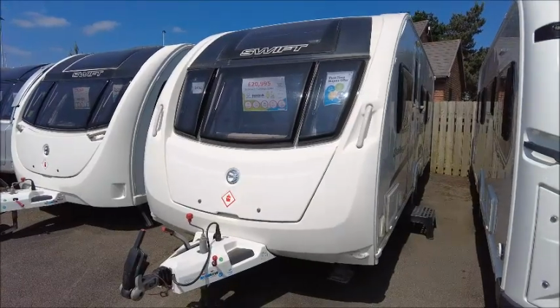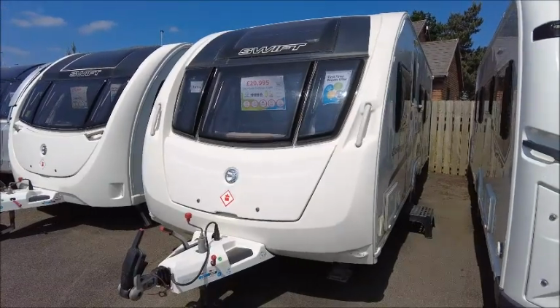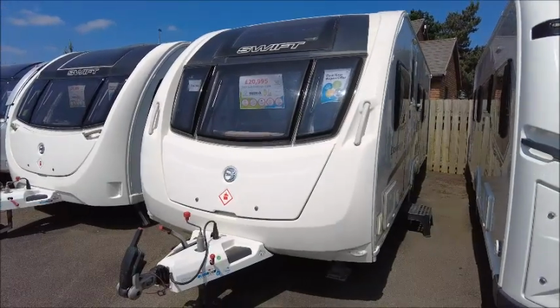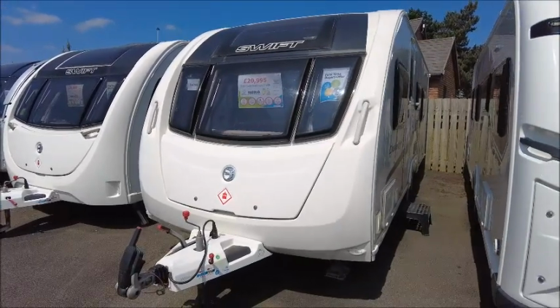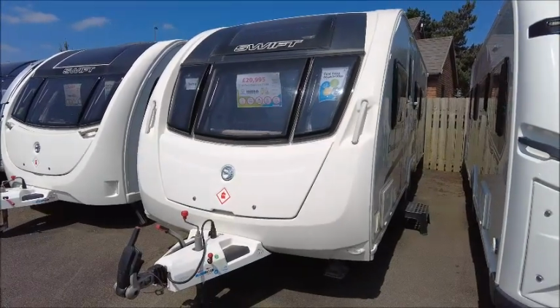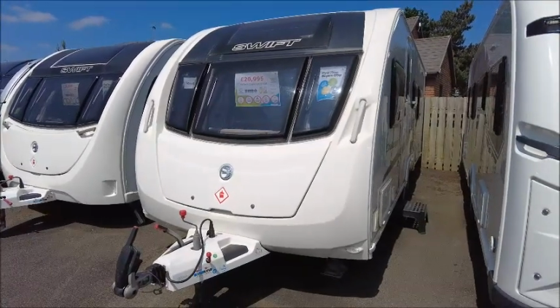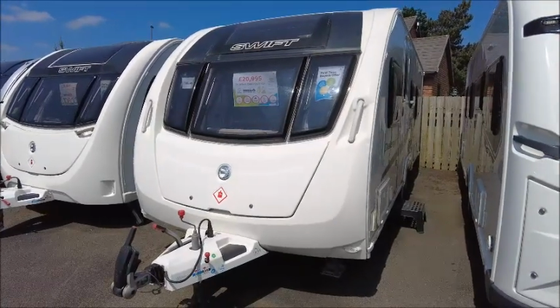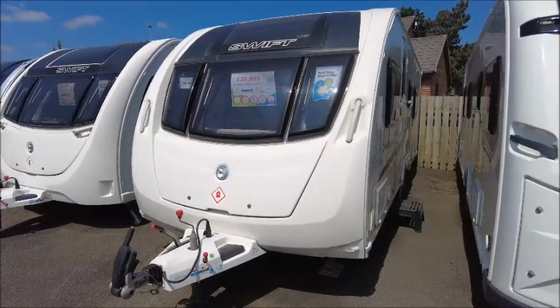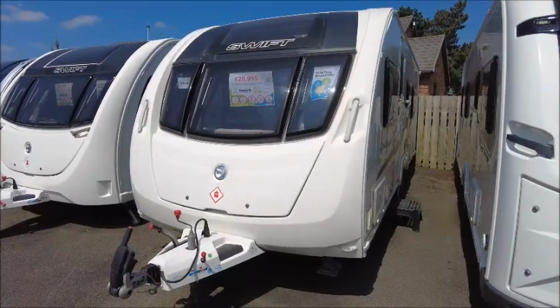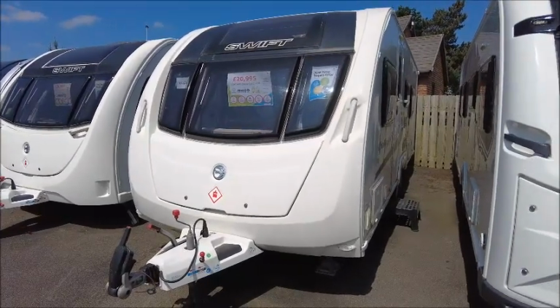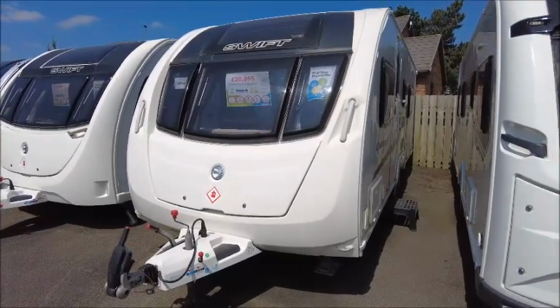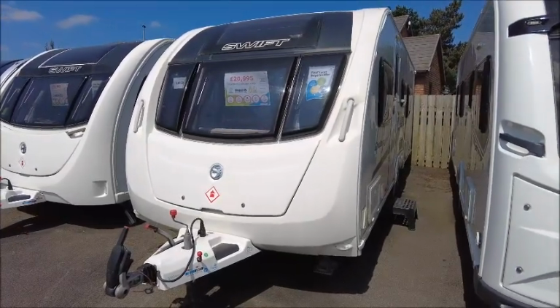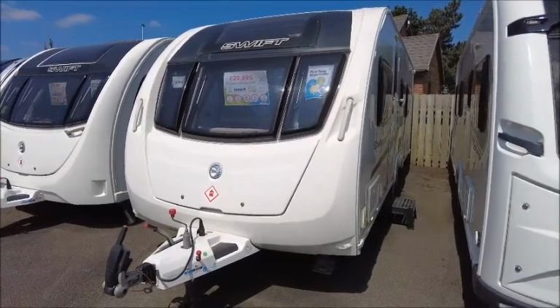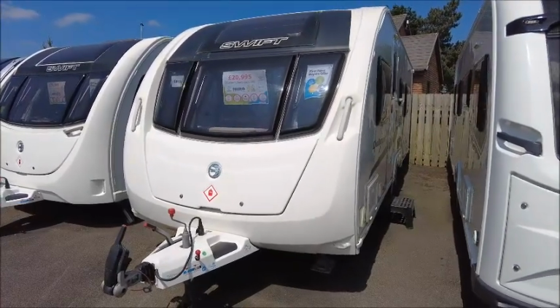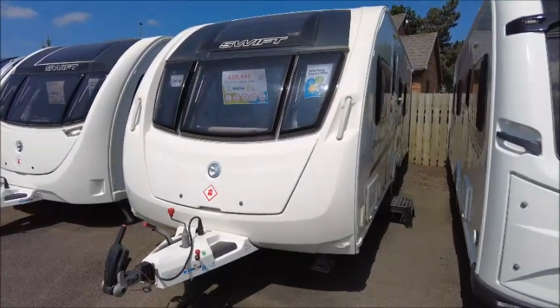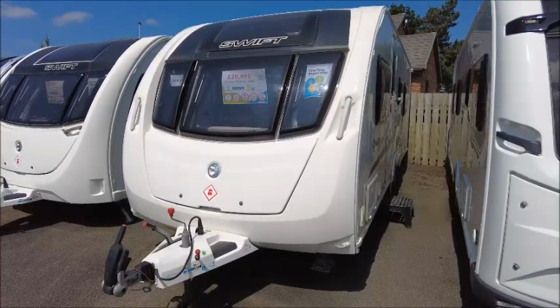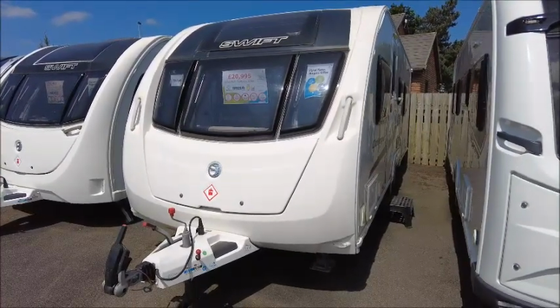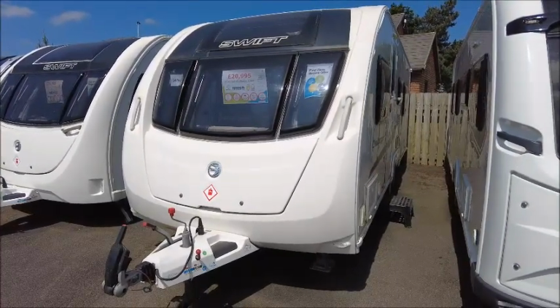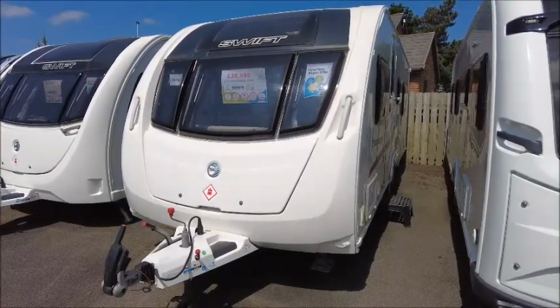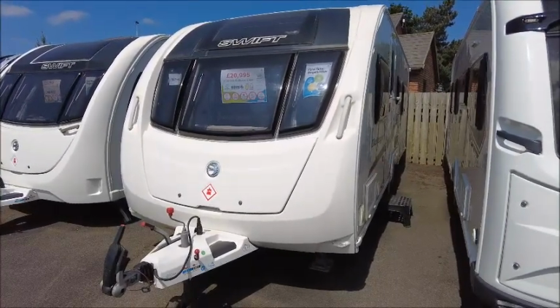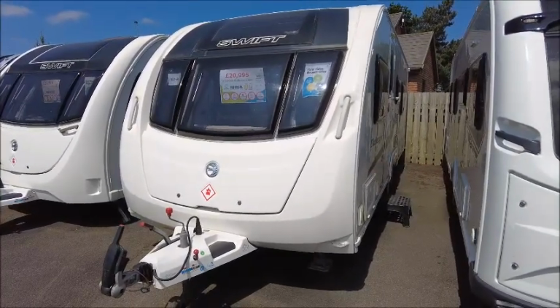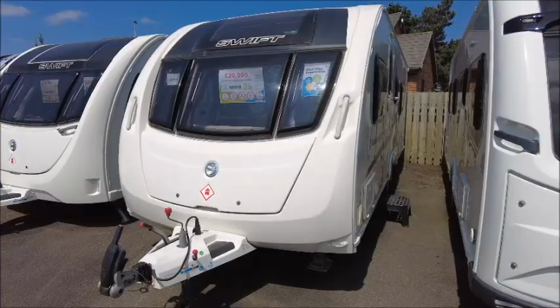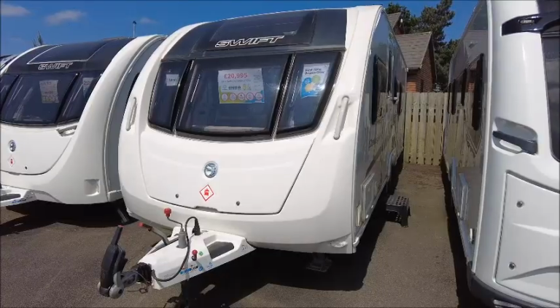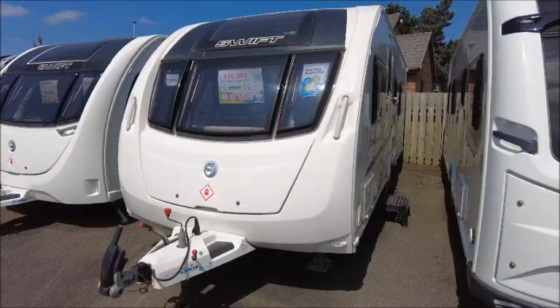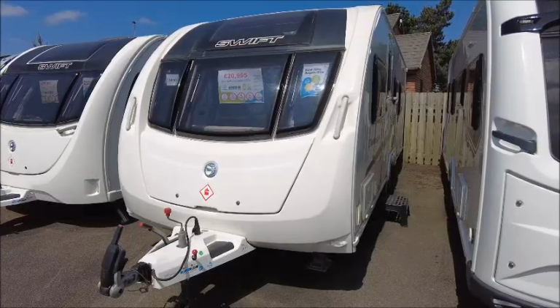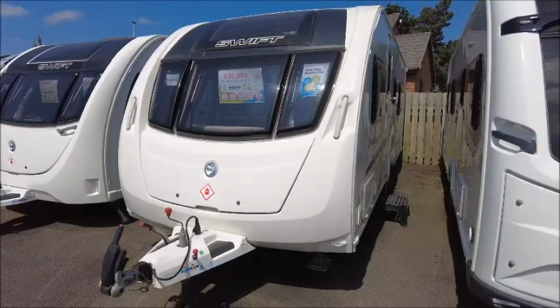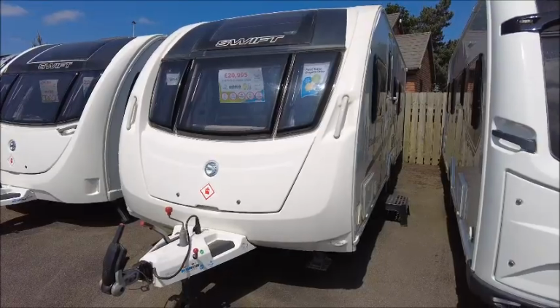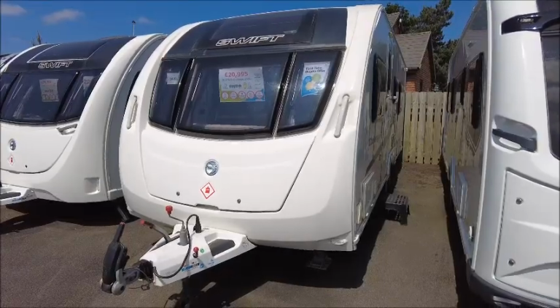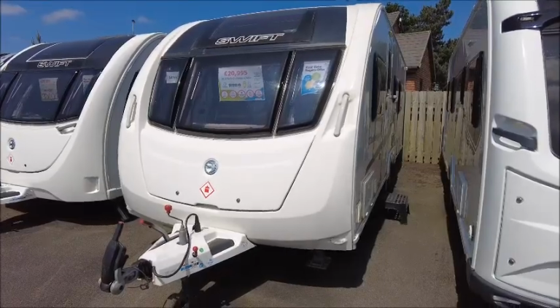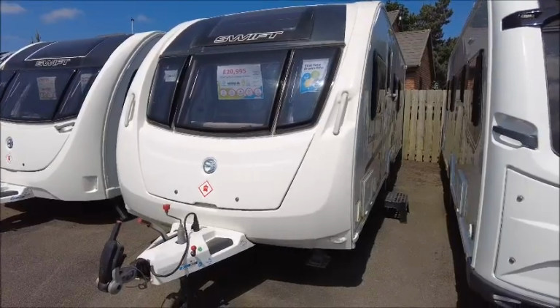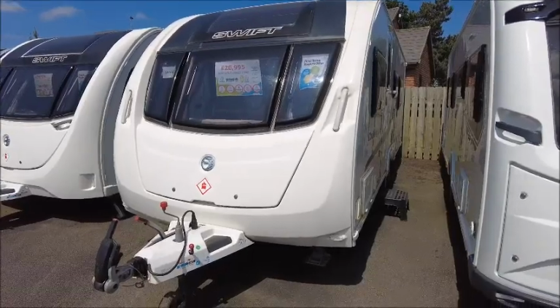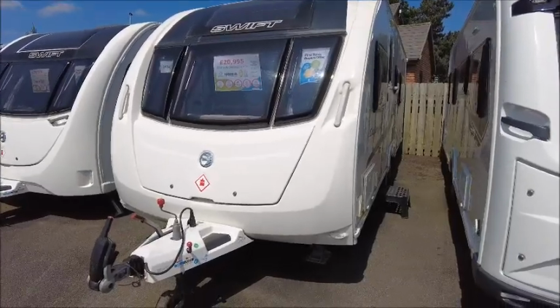Welcome back to Saddle Pleasure. Here we have a Swift Challenger 630 caravan. Let's go and take a look.